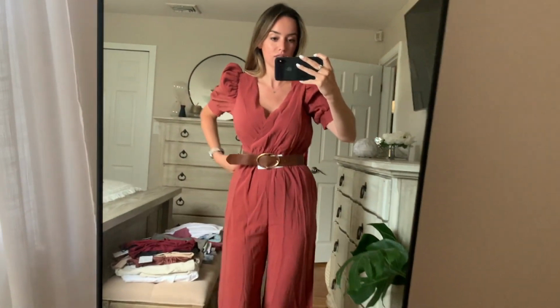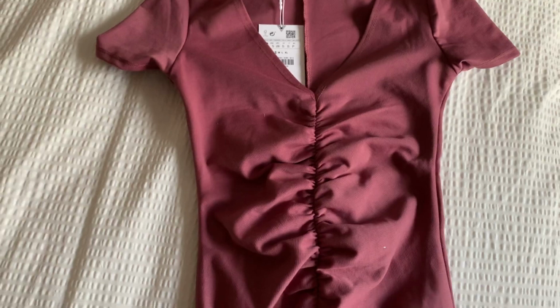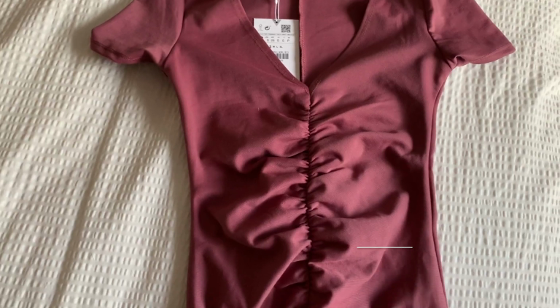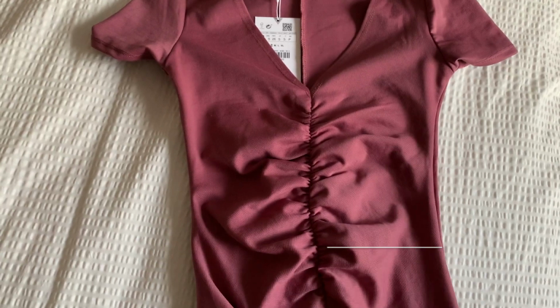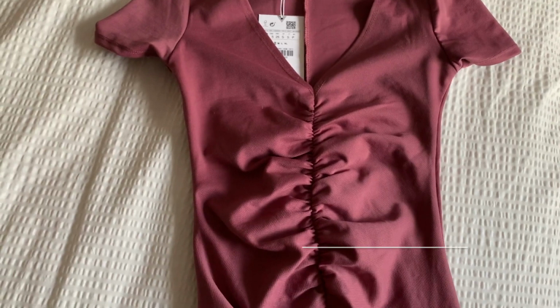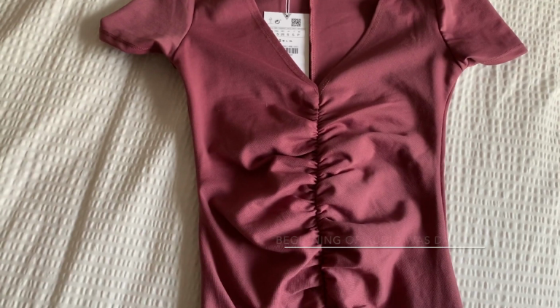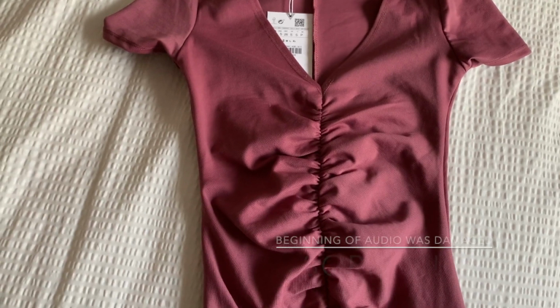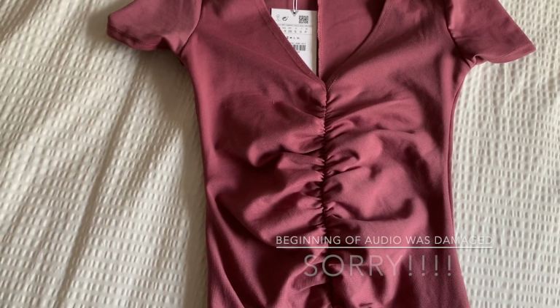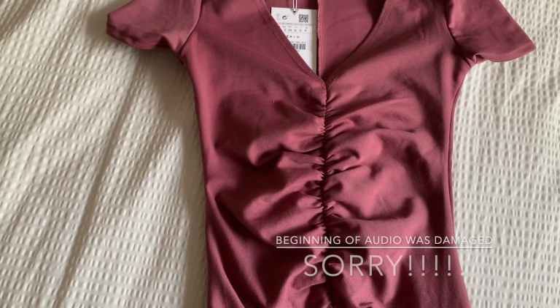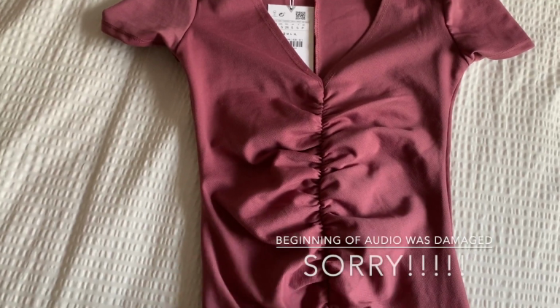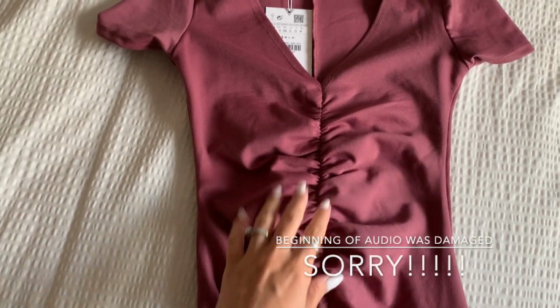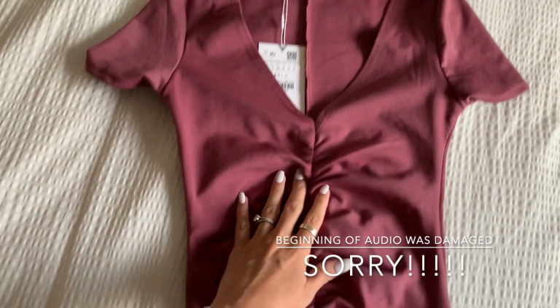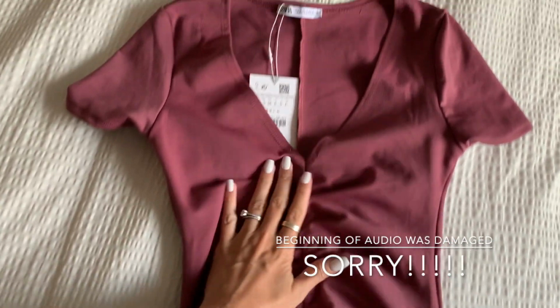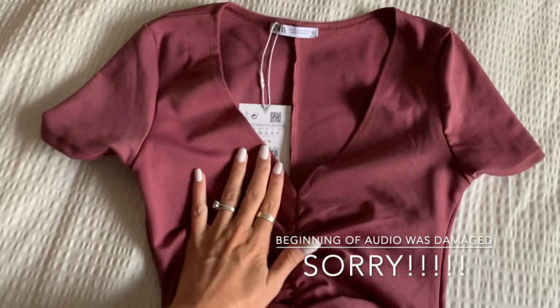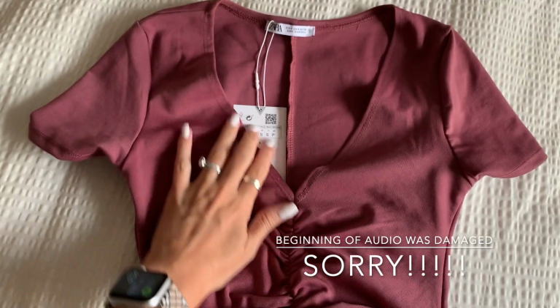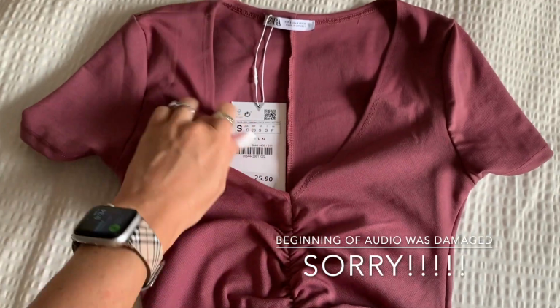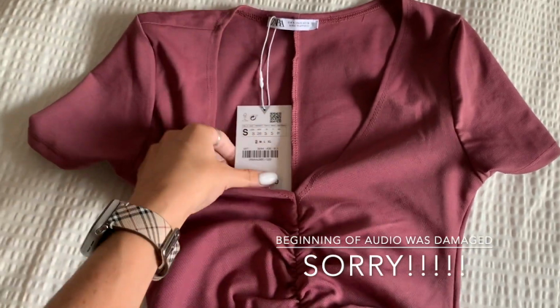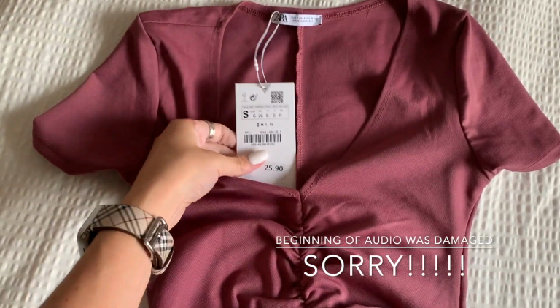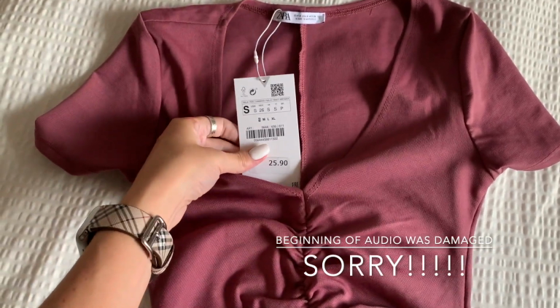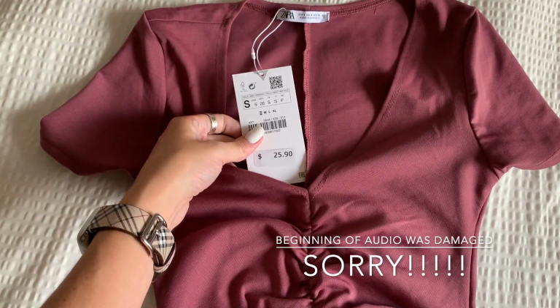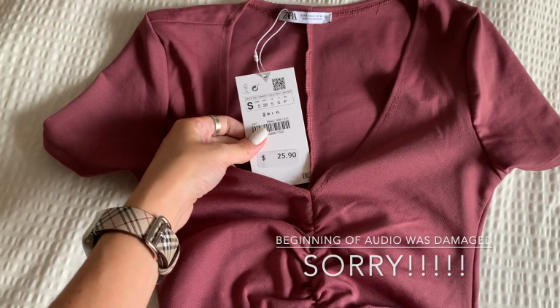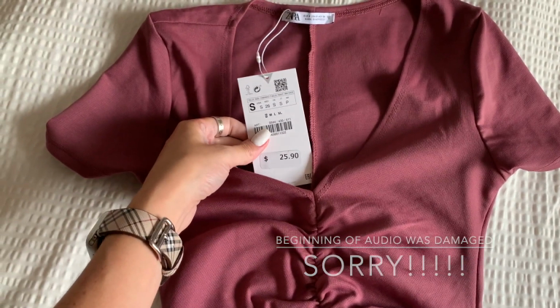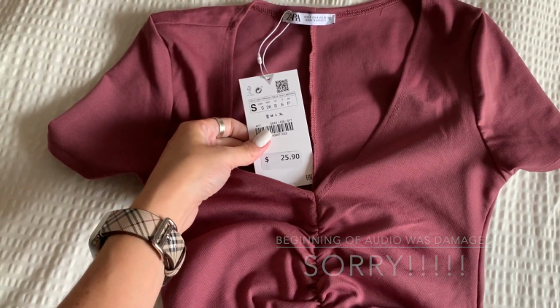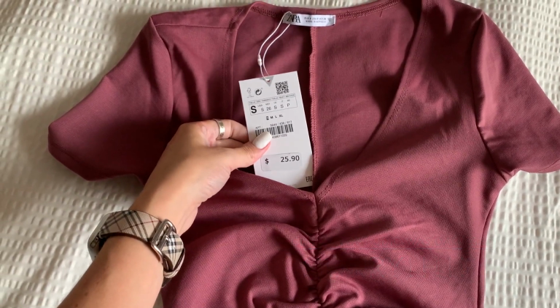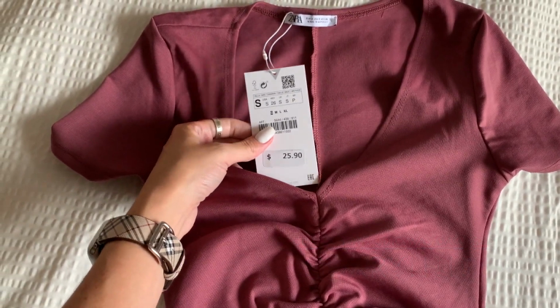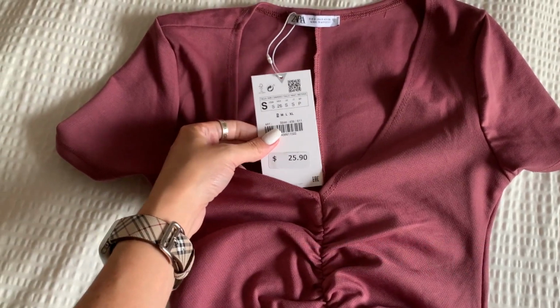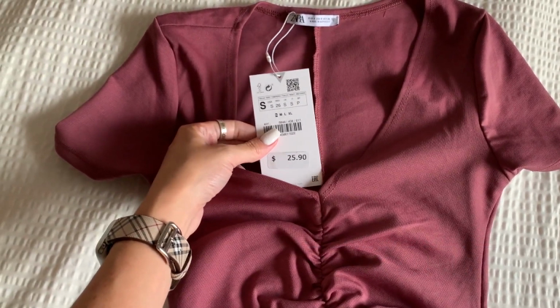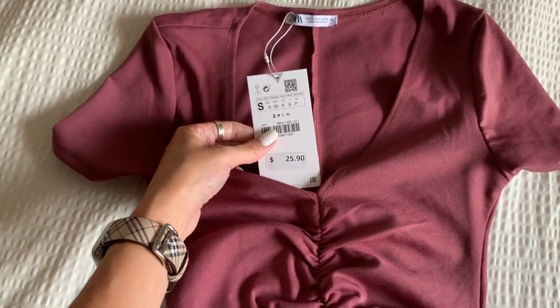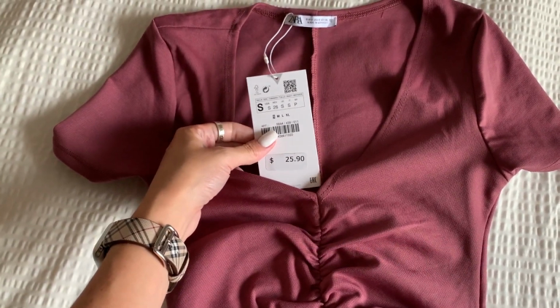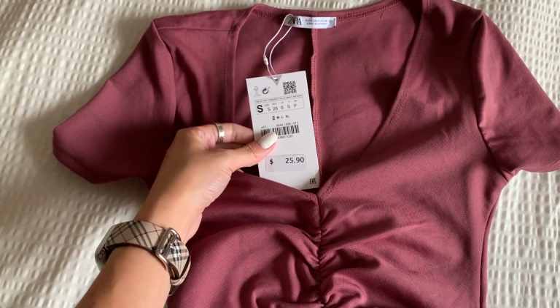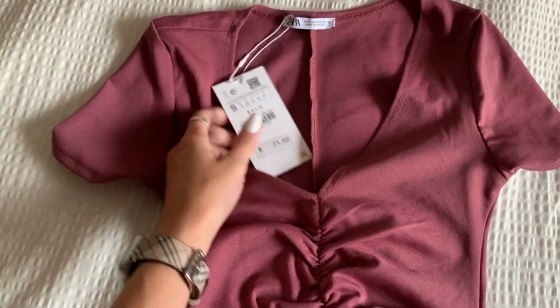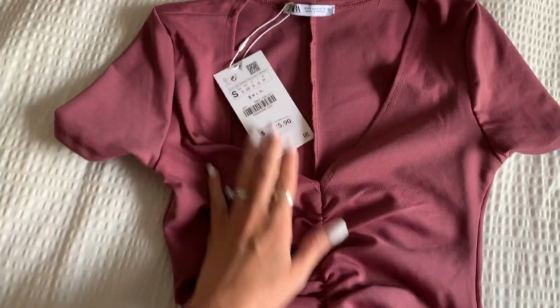I could not get it over my boobs, so very cute but I got it in a small and I'm going to have to exchange it for a medium.